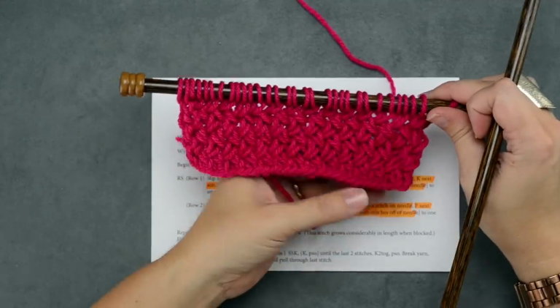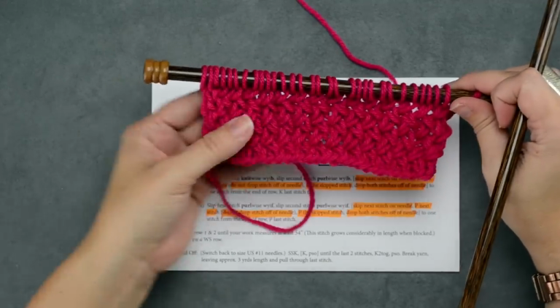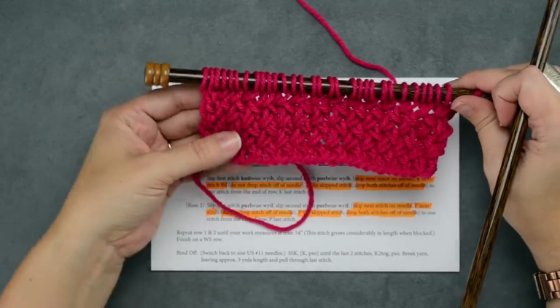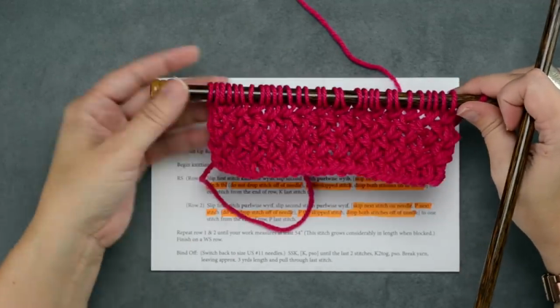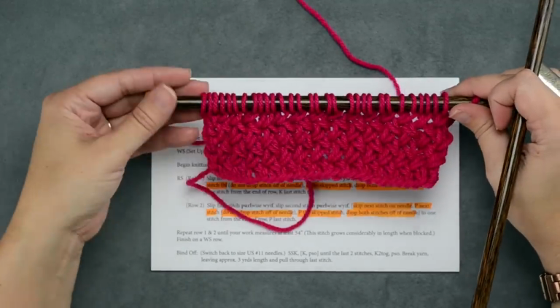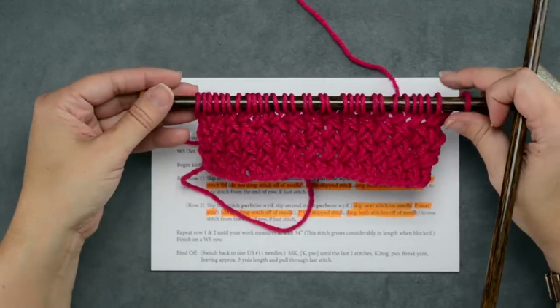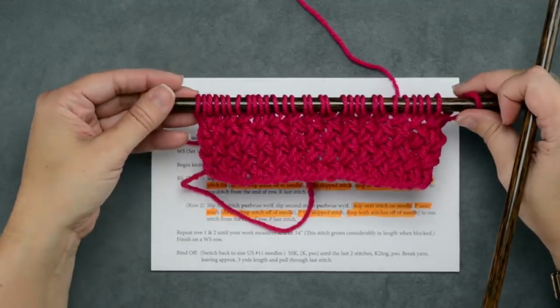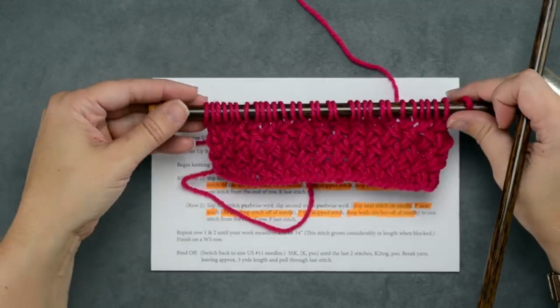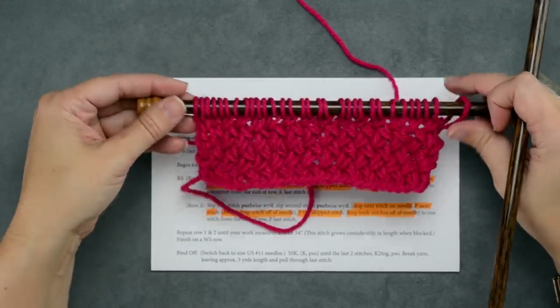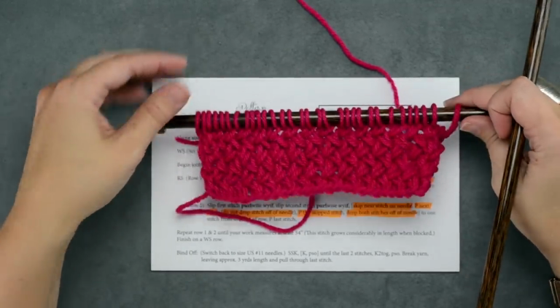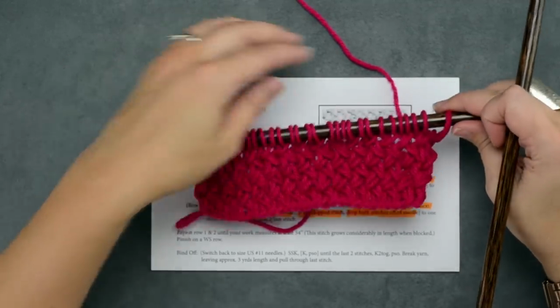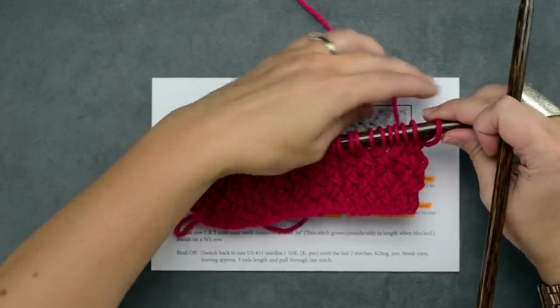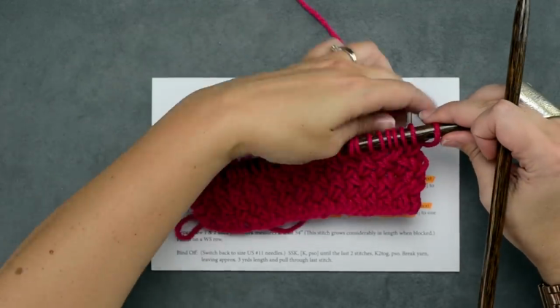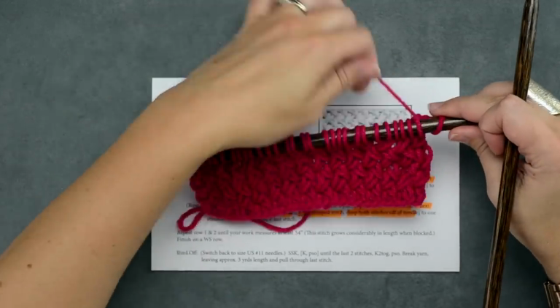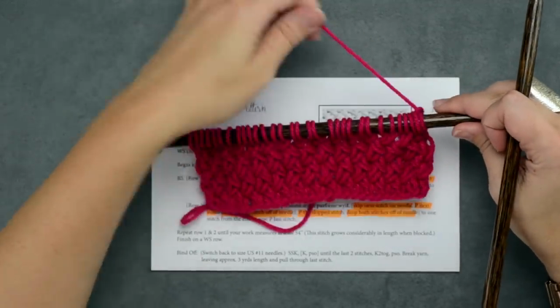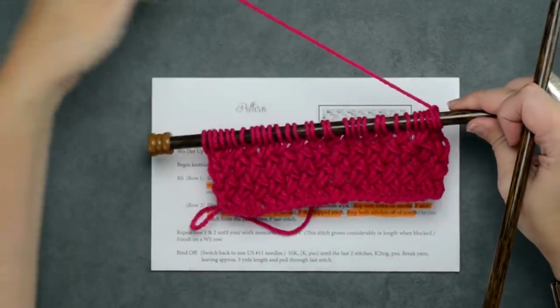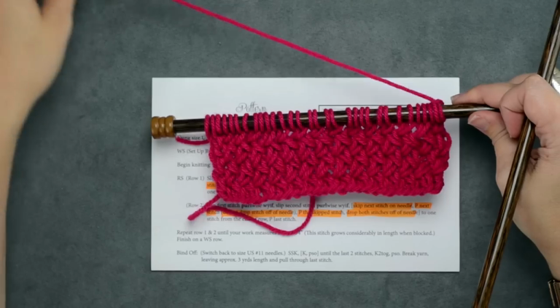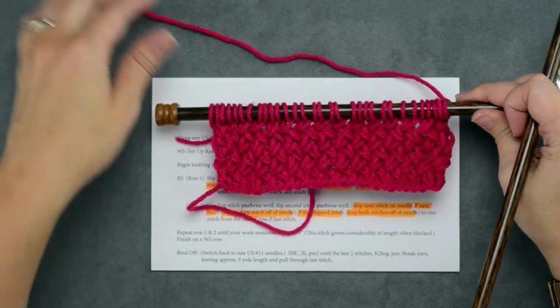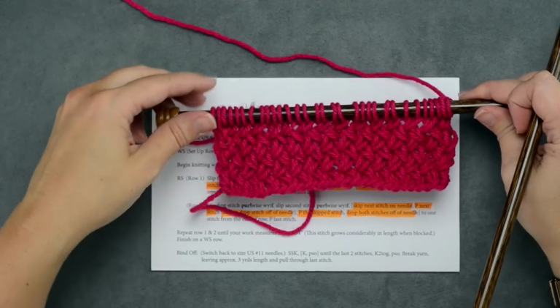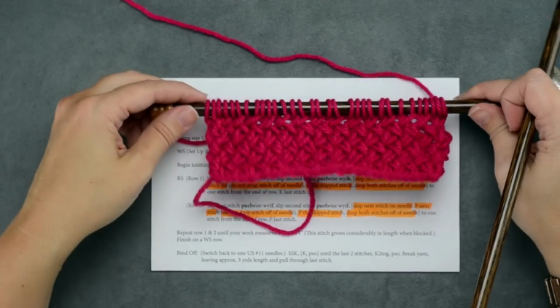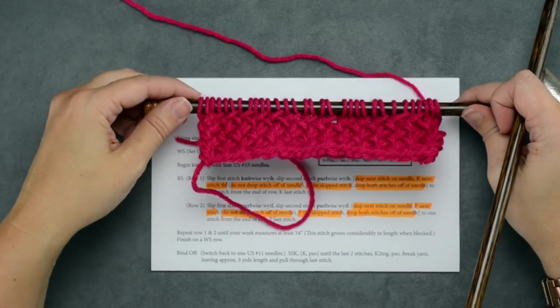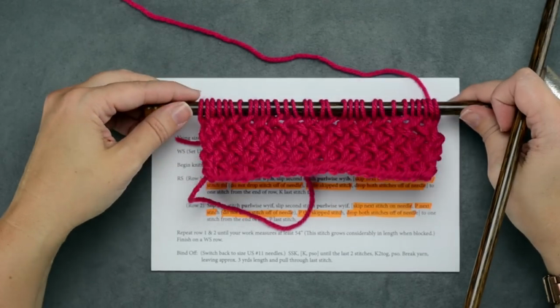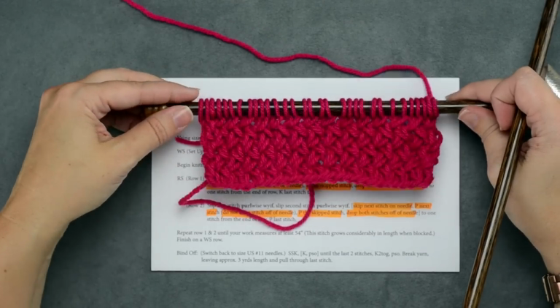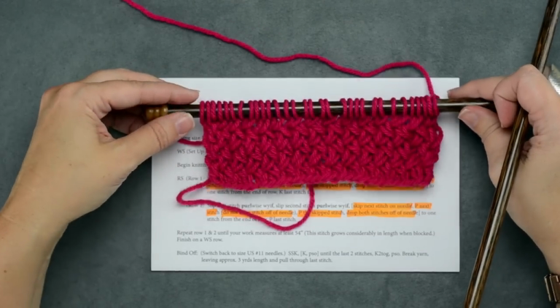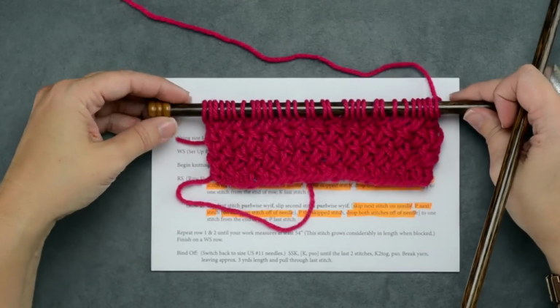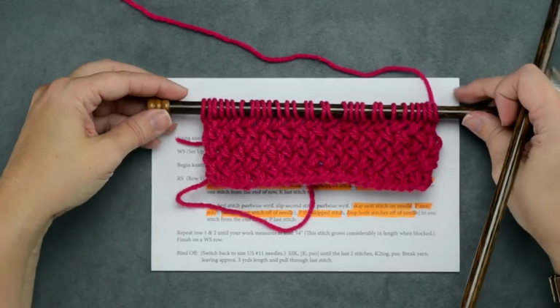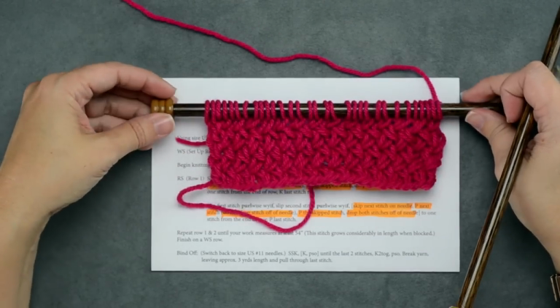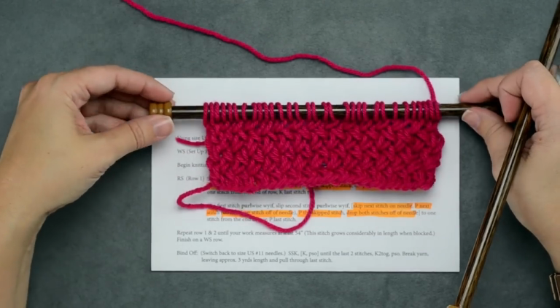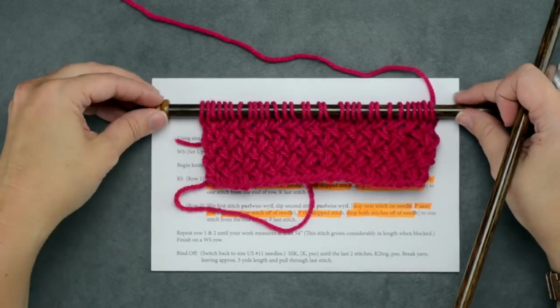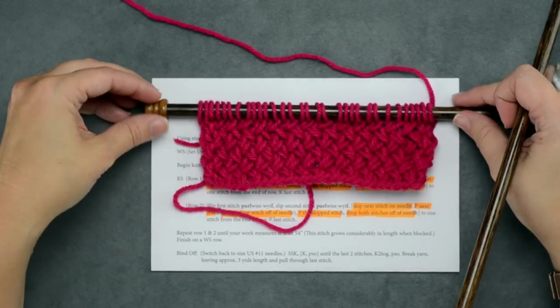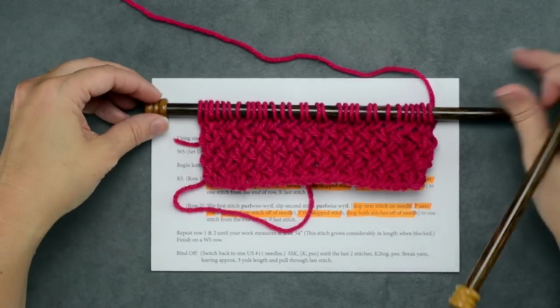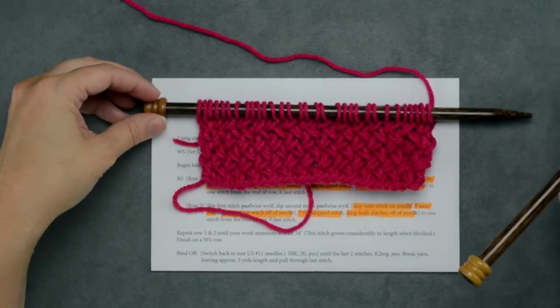But that's how you create the stitch for our Snowdrift cowl. I hope this helps you. Thanks for watching.